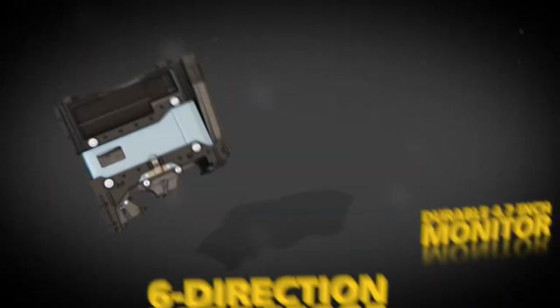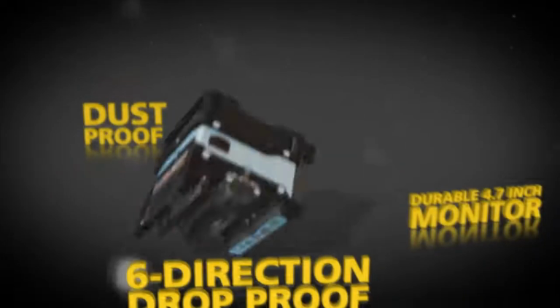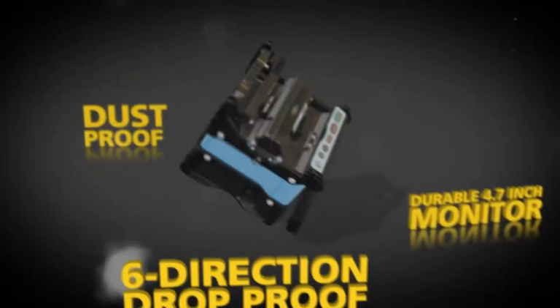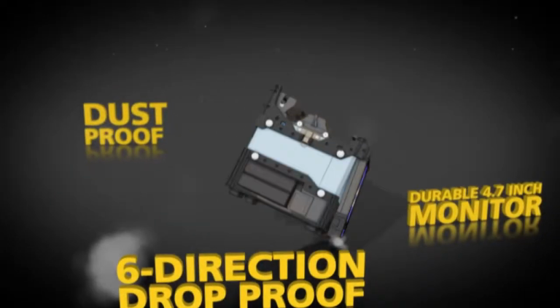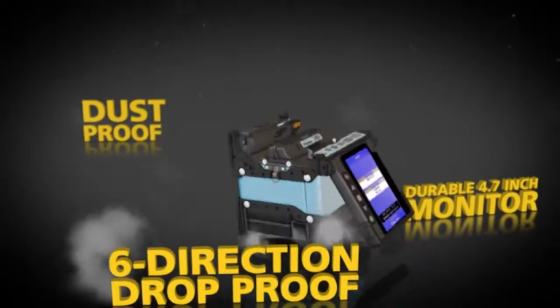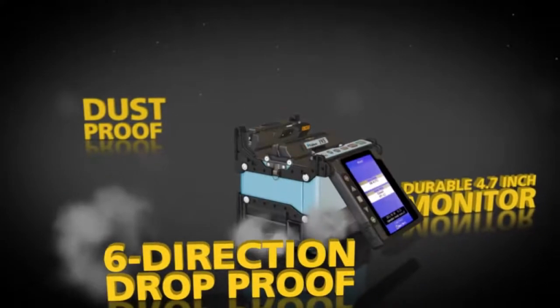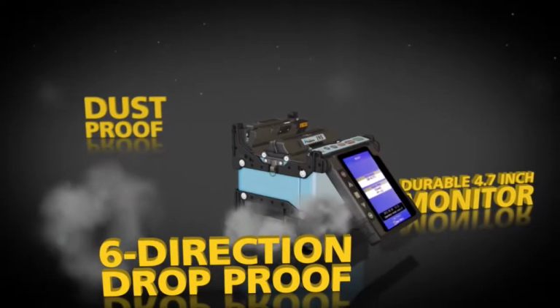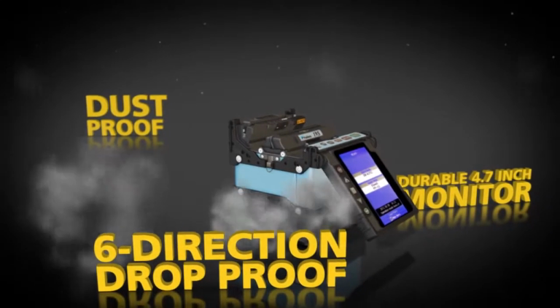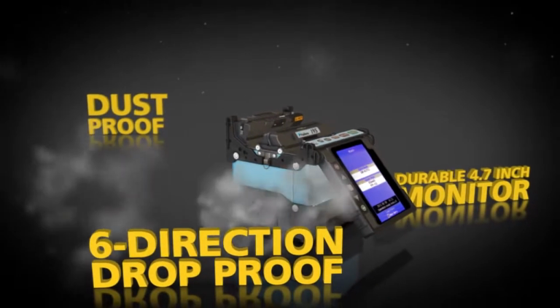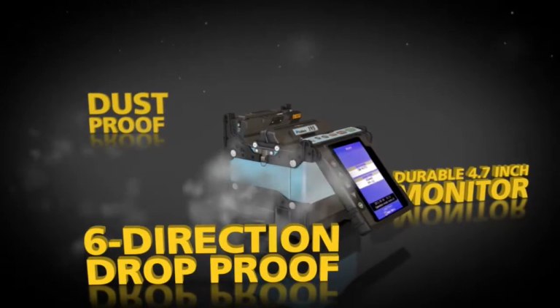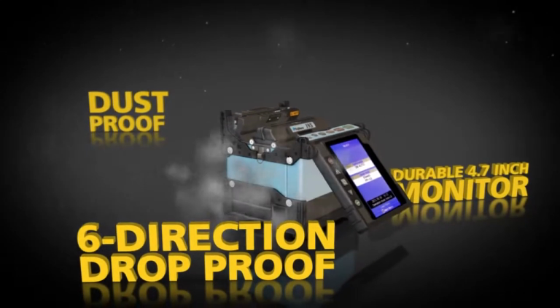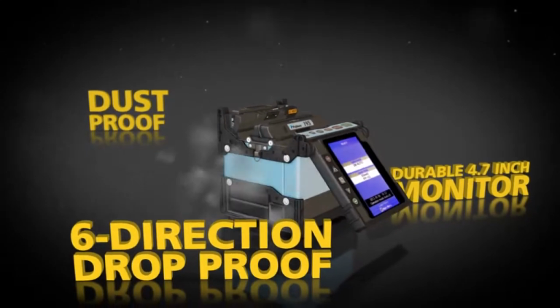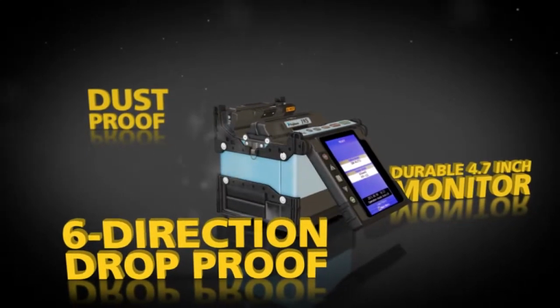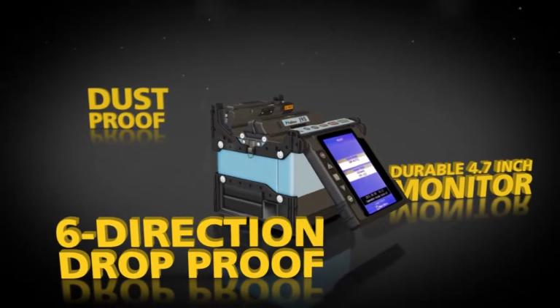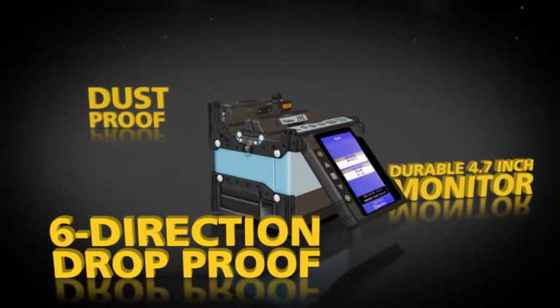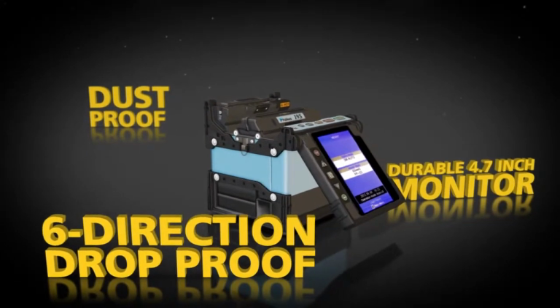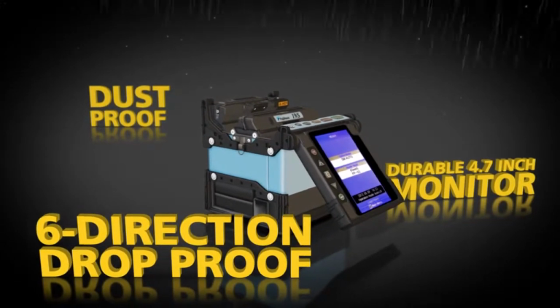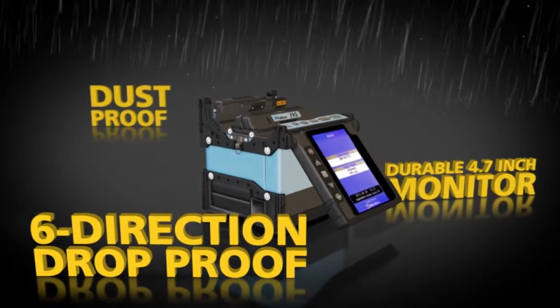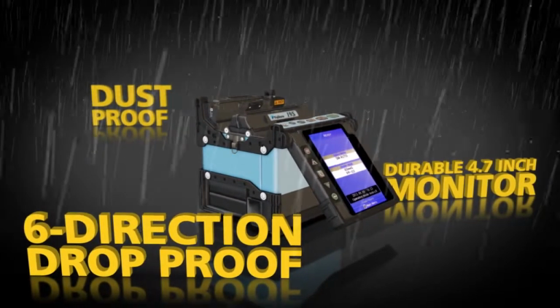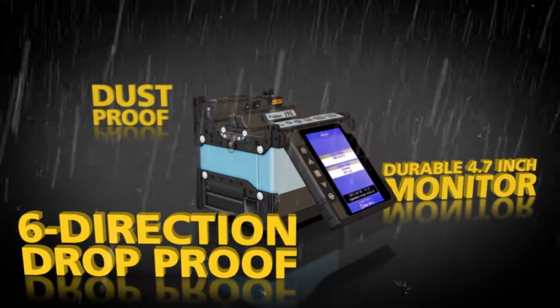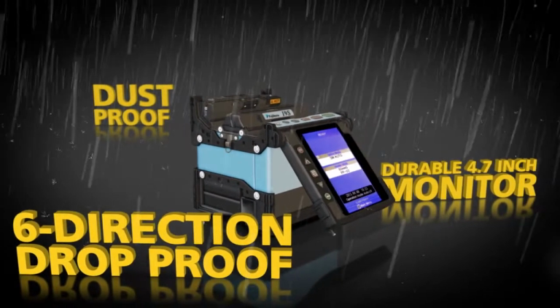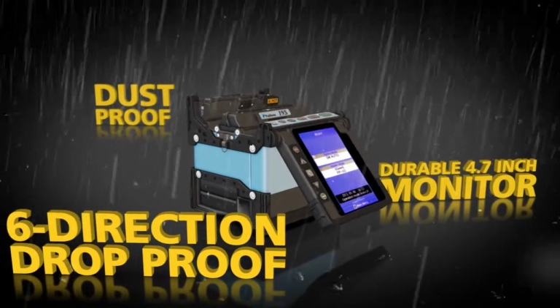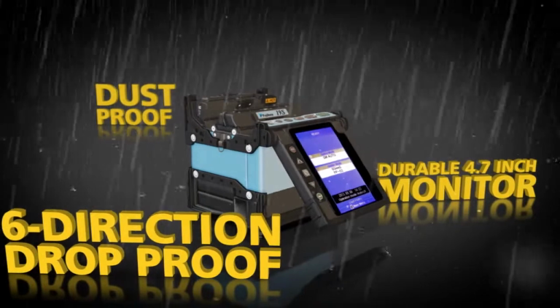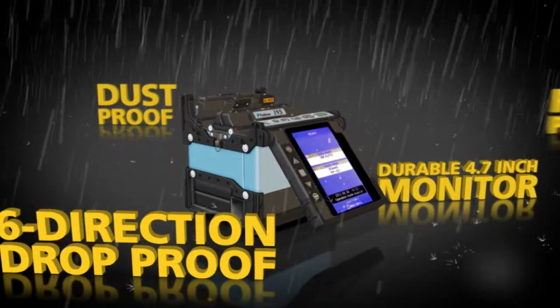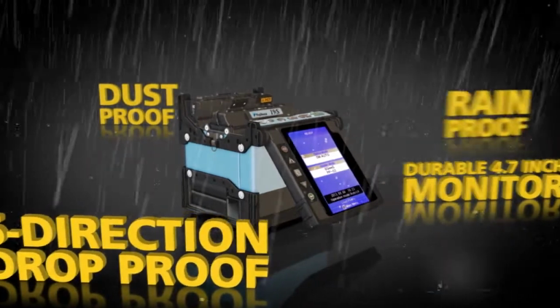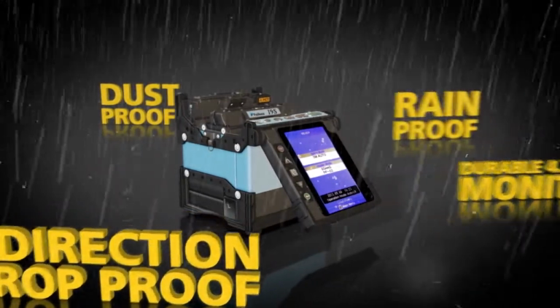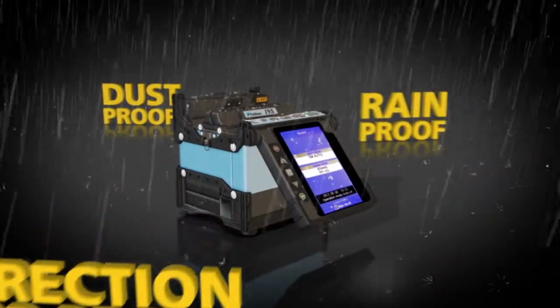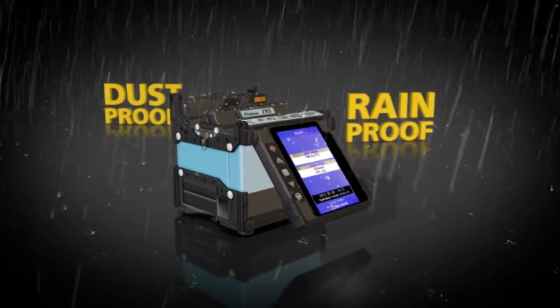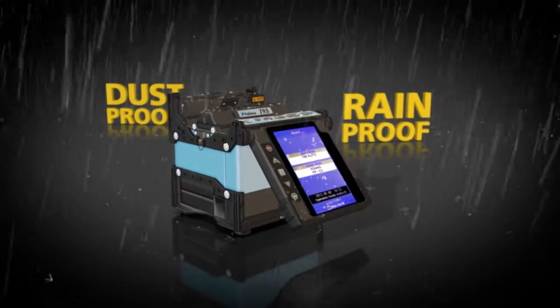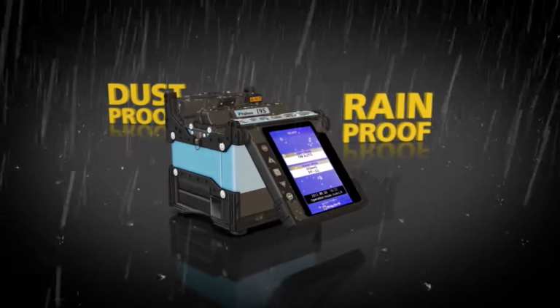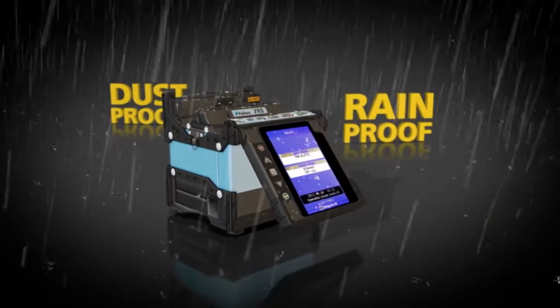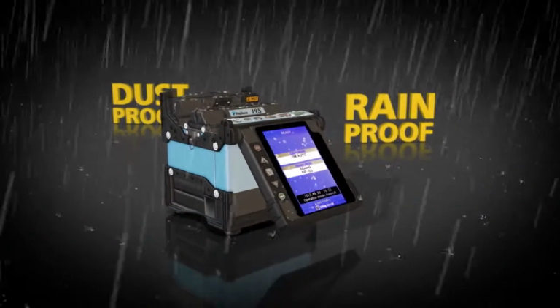The fully ruggedized 19S offers a durable 4.7 inch monitor that can withstand direct impacts. It's six-direction drop proof, dust proof, and rain proof.